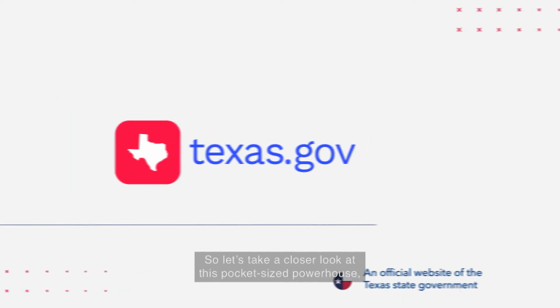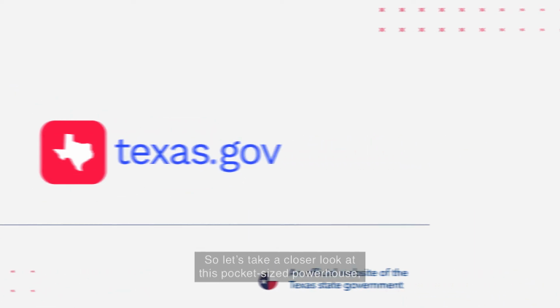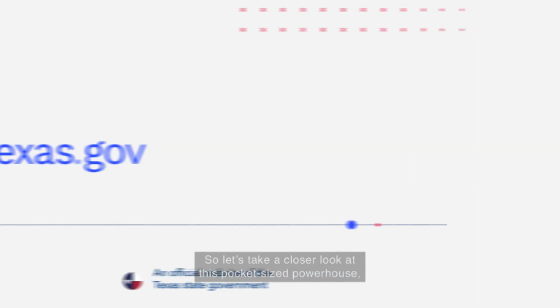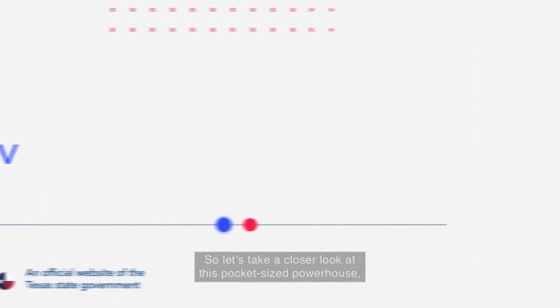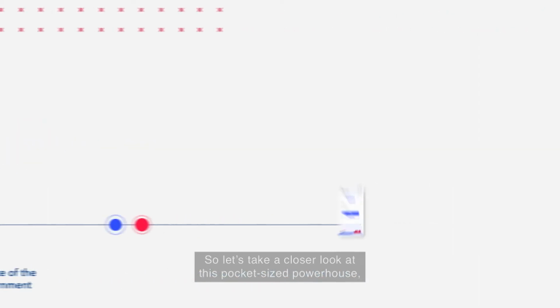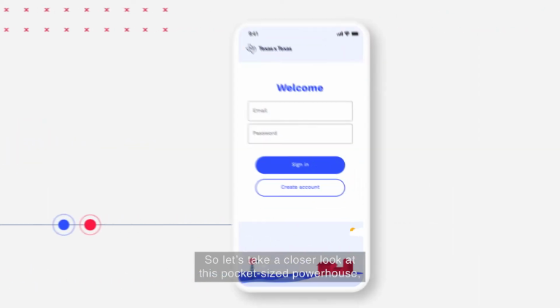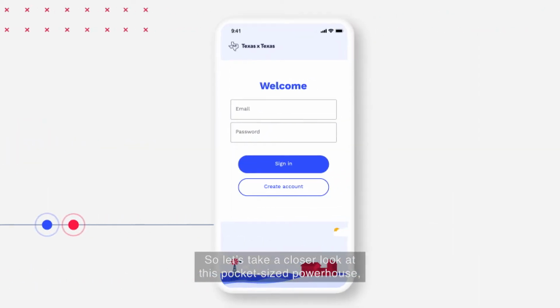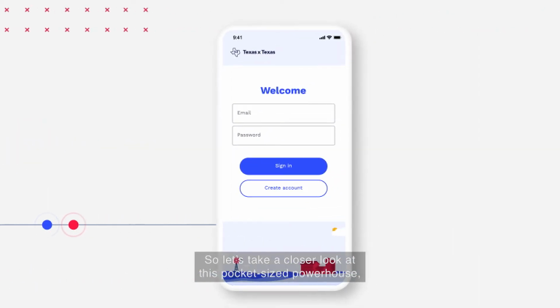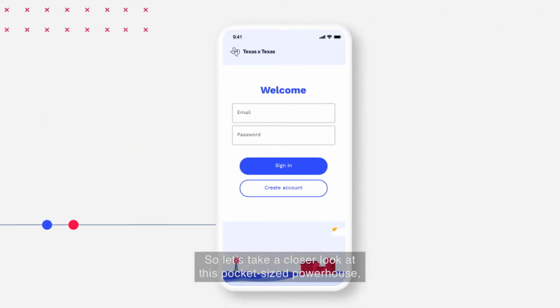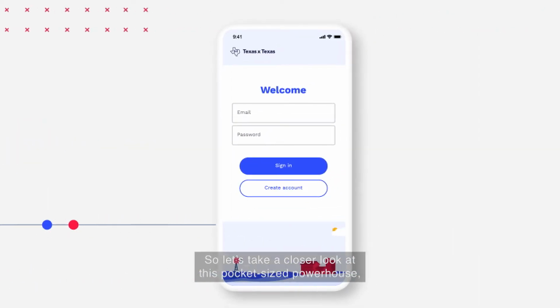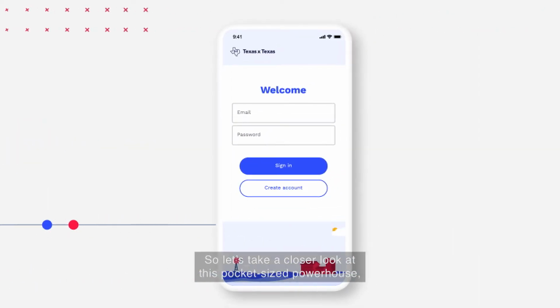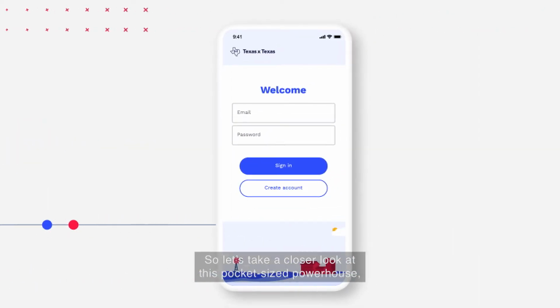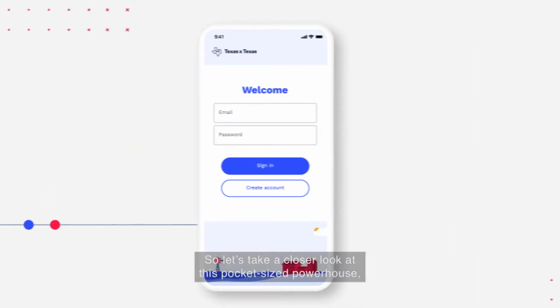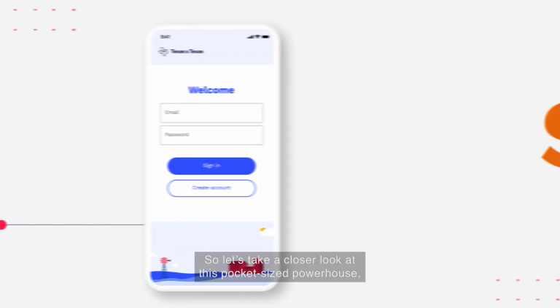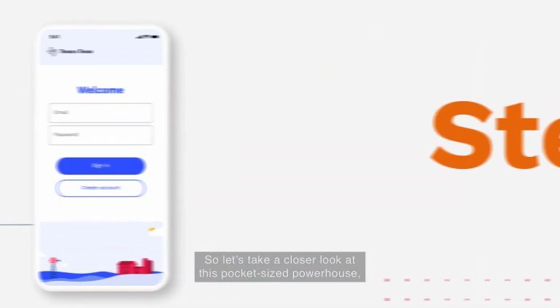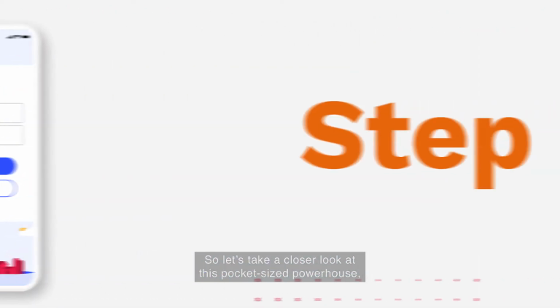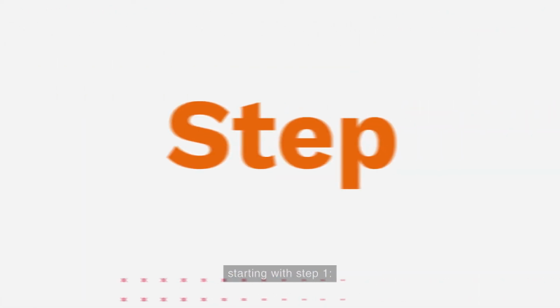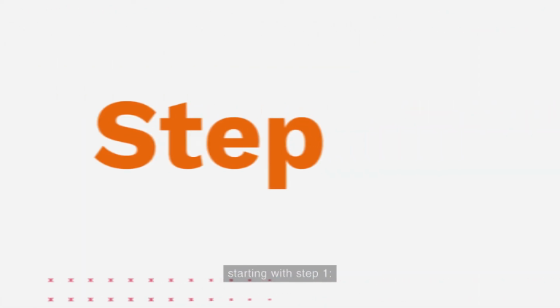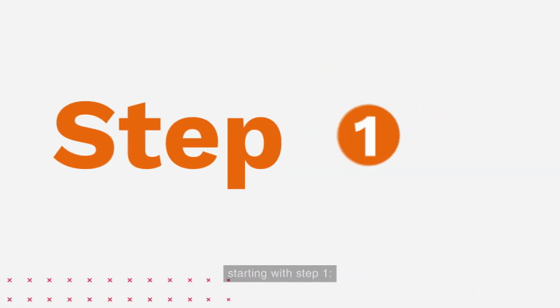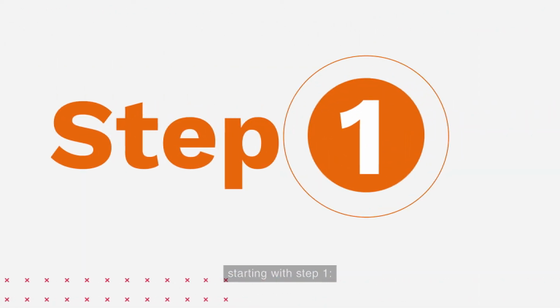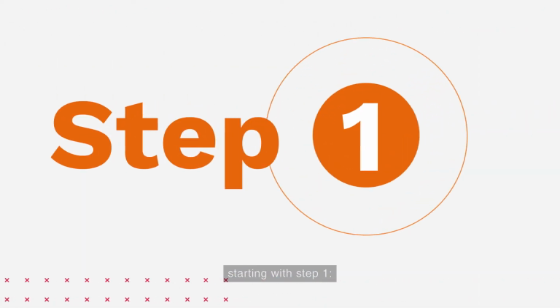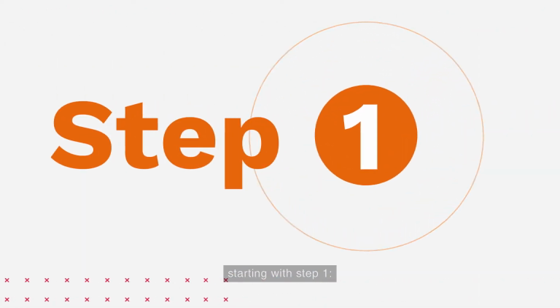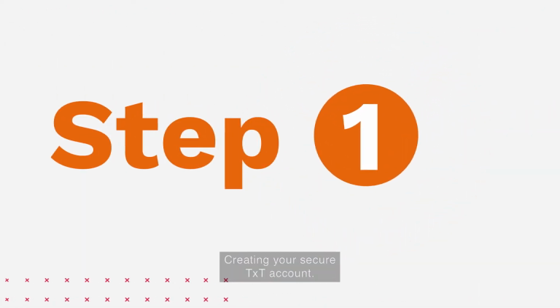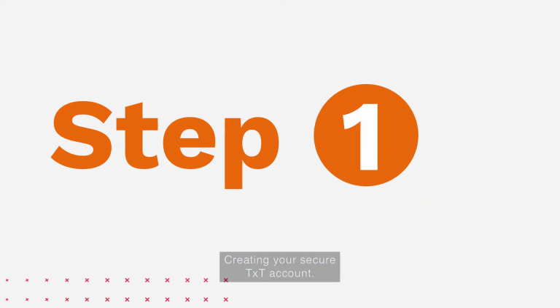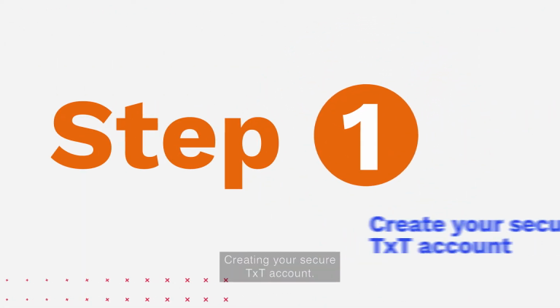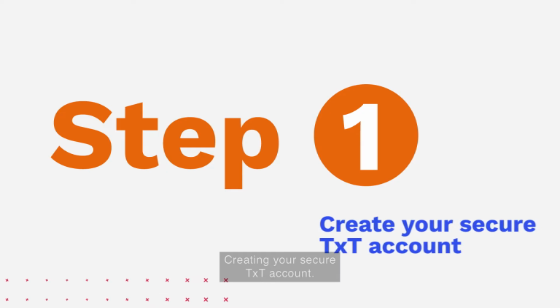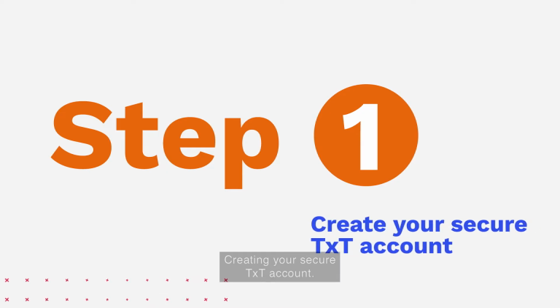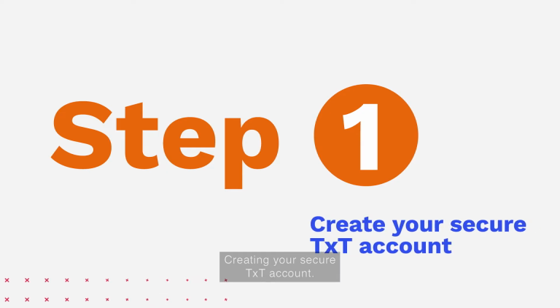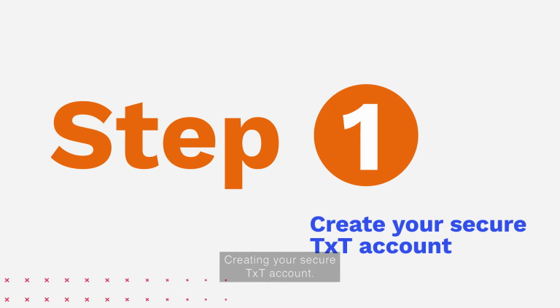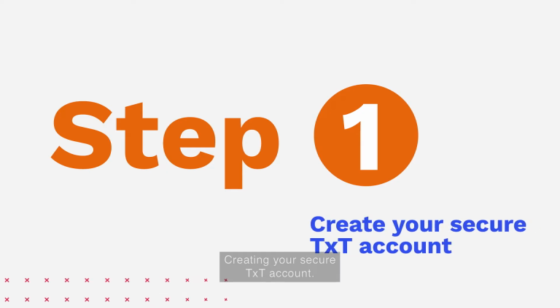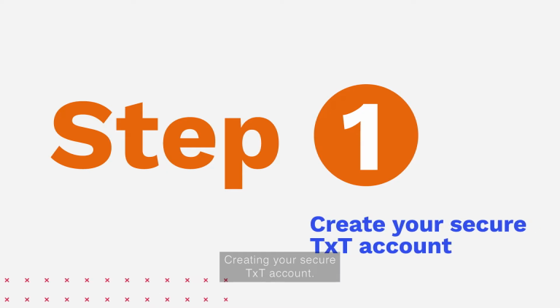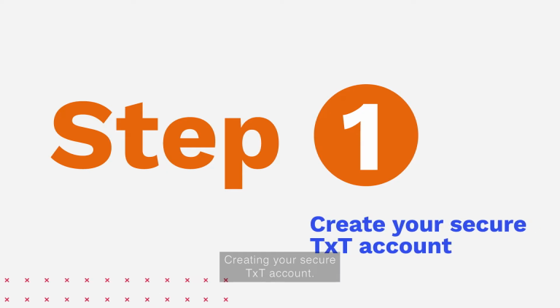So let's take a closer look at this pocket-sized powerhouse, starting with step one: creating your secure TXT account.